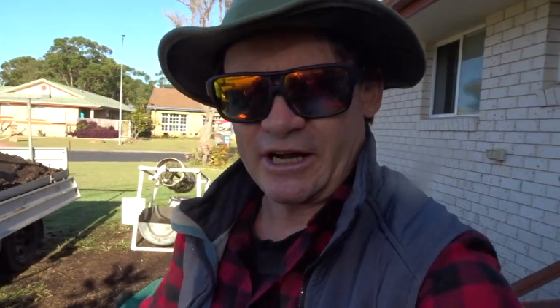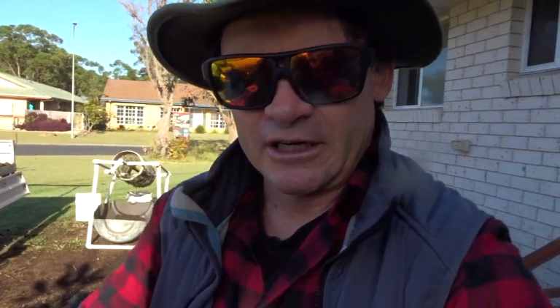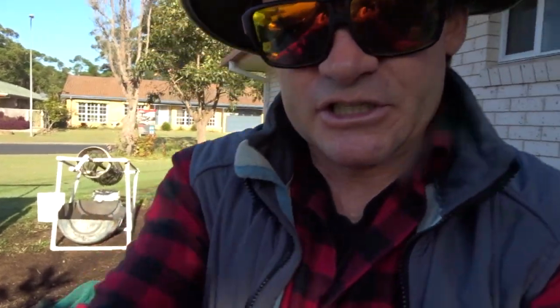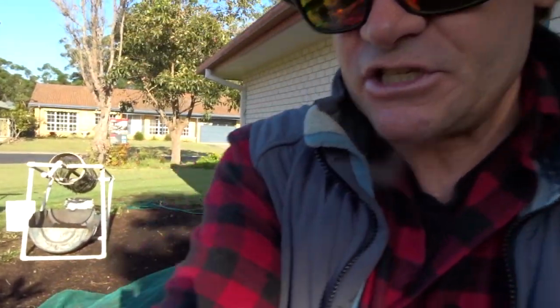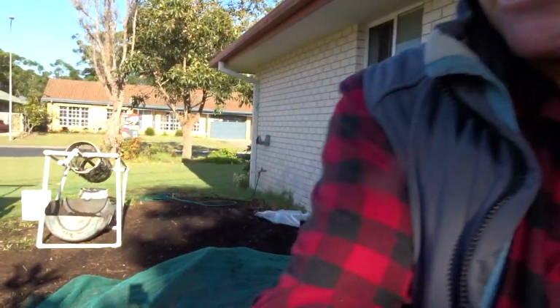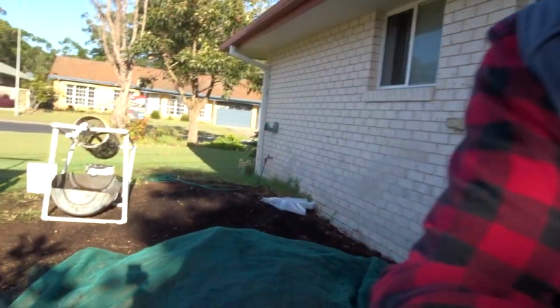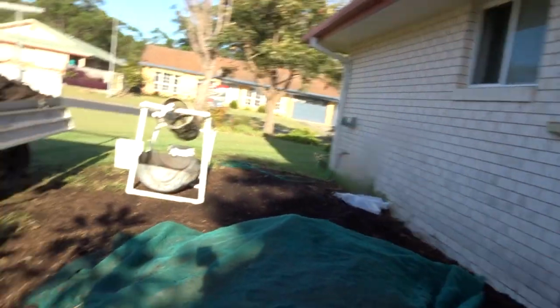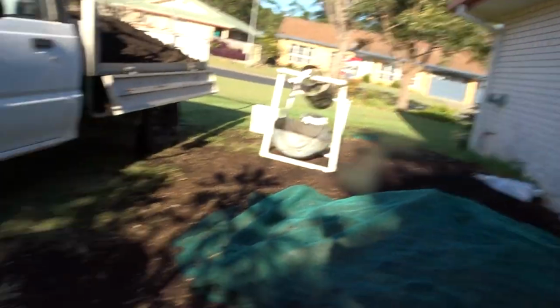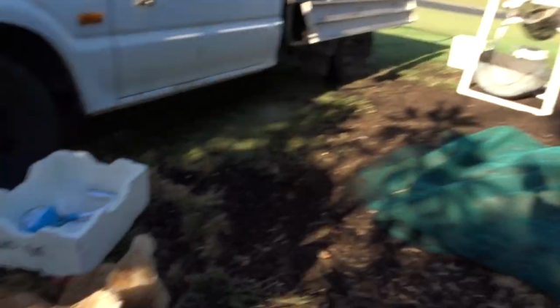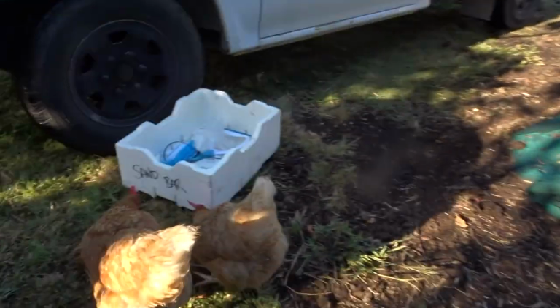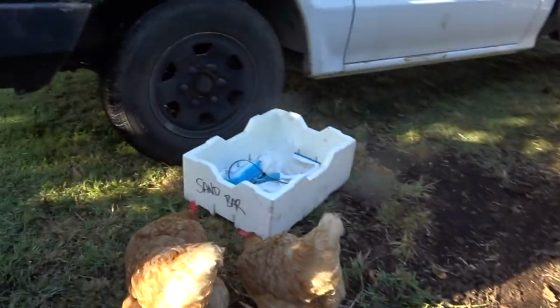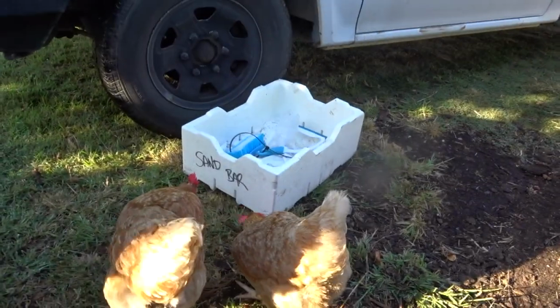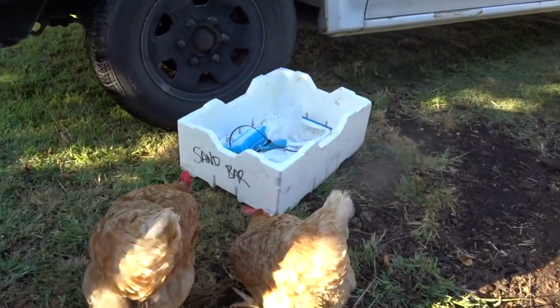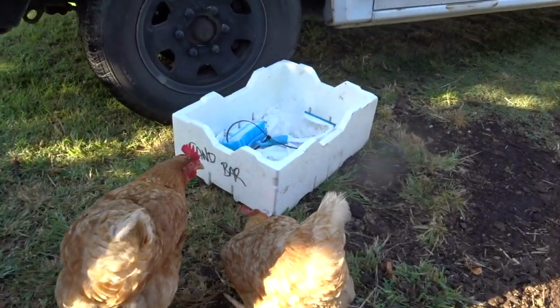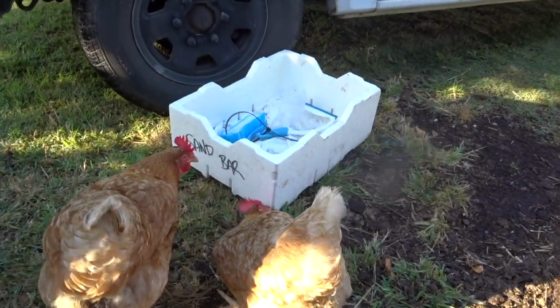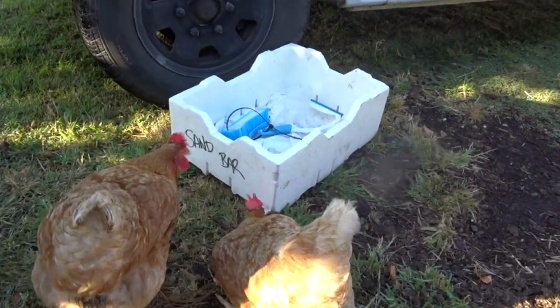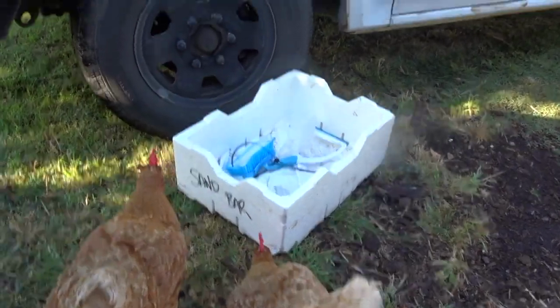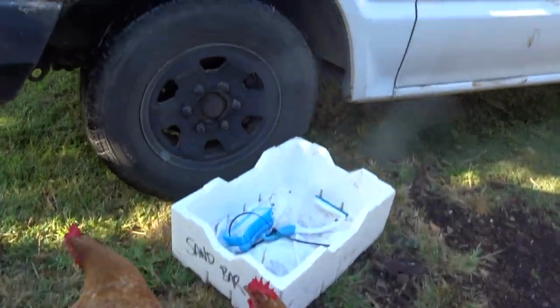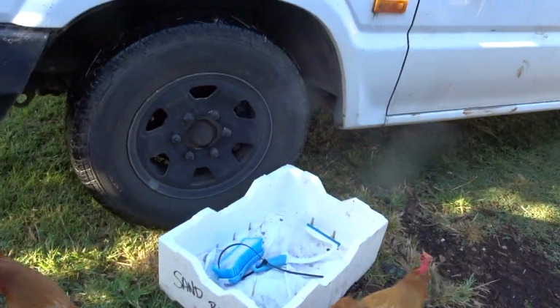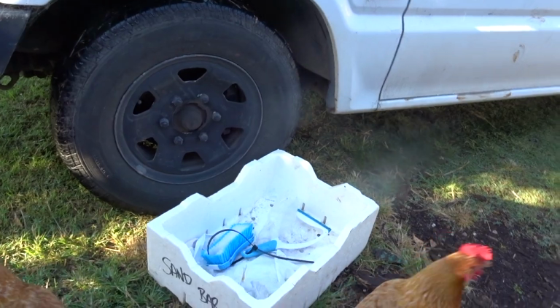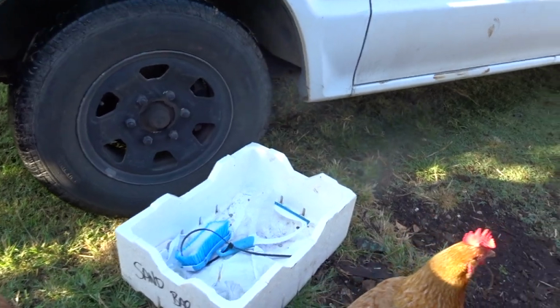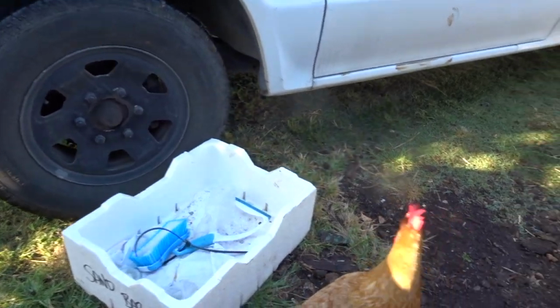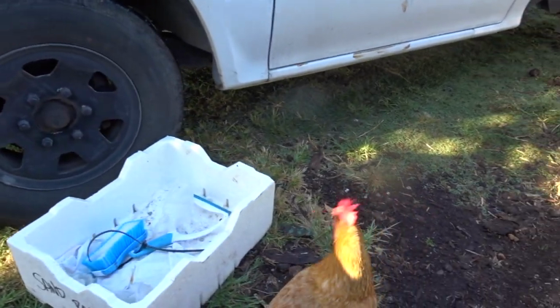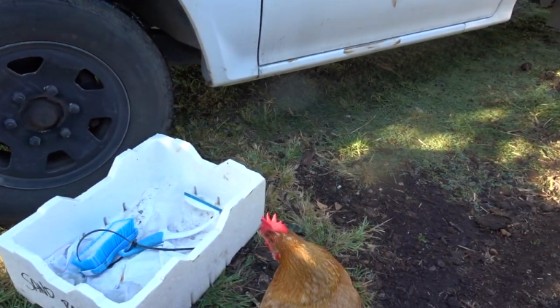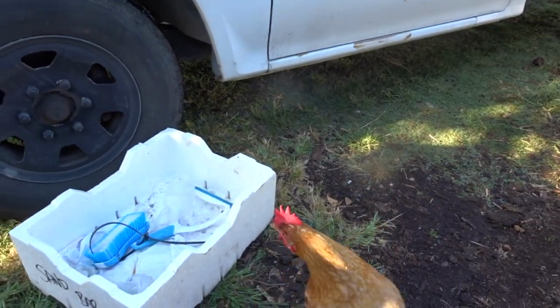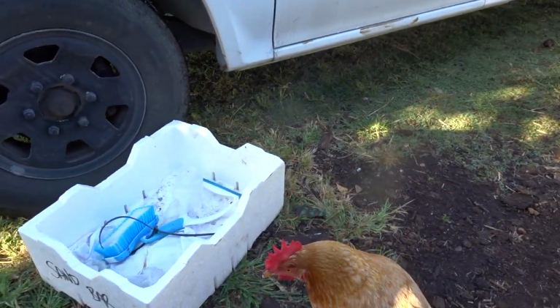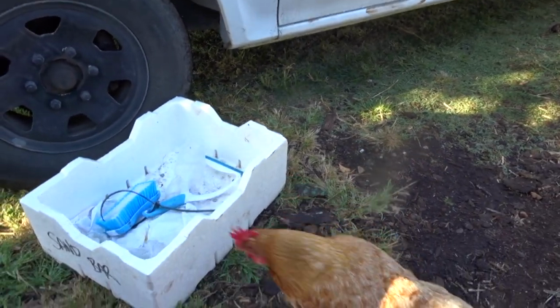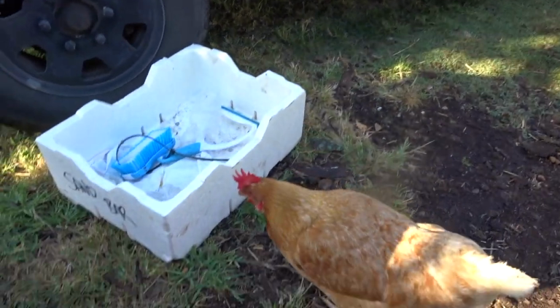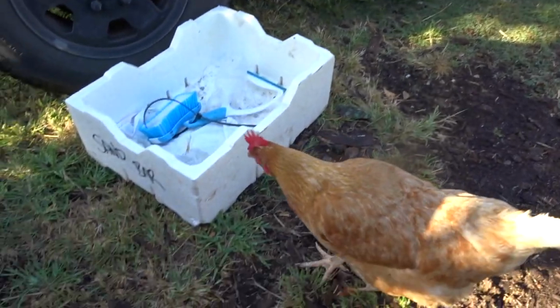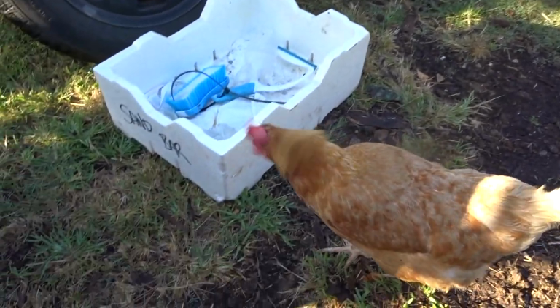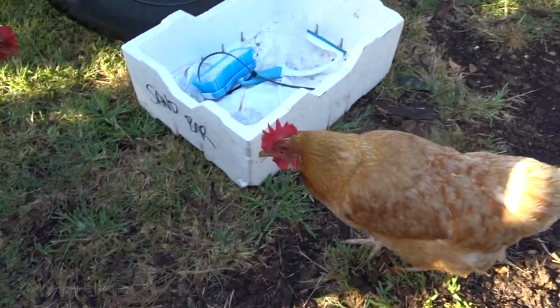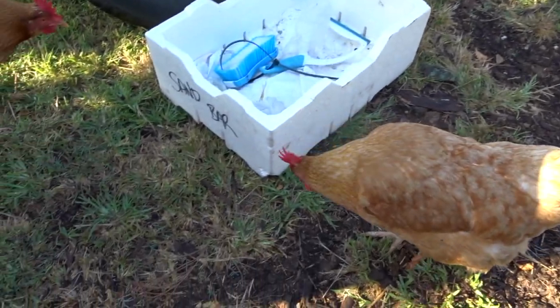Now, these chickens are really stupid. They love foam boxes. Get out of it. Why are you eating the foam box?